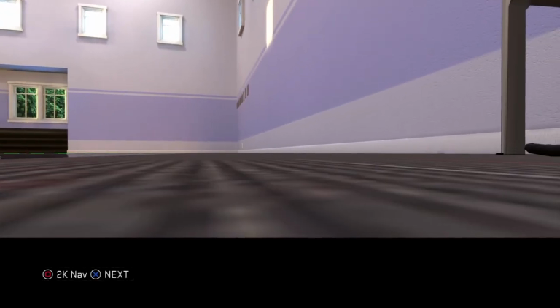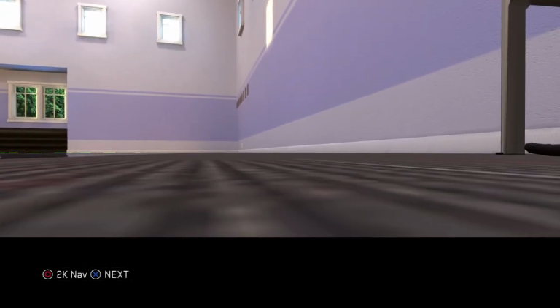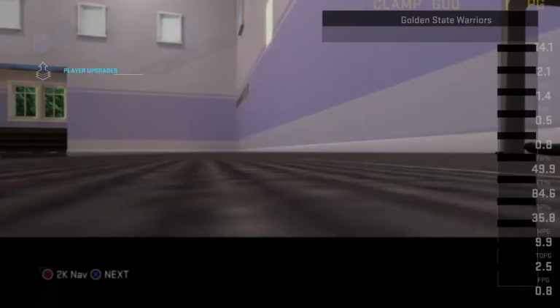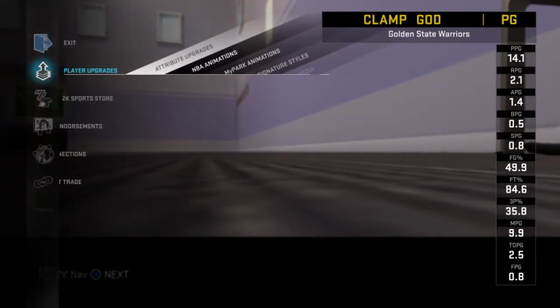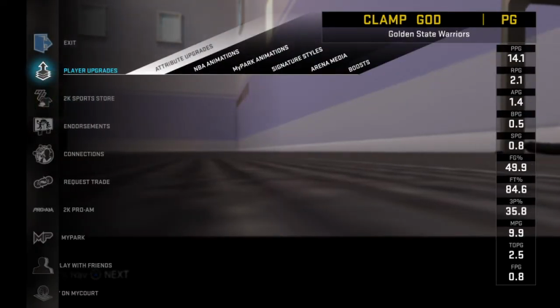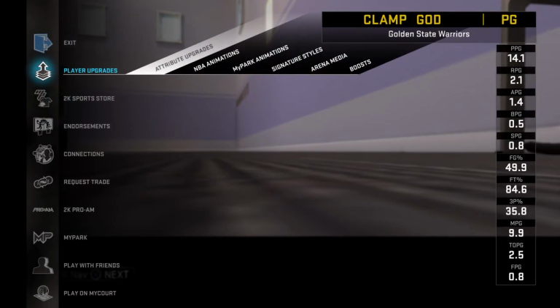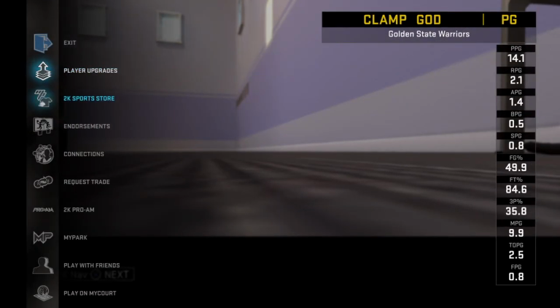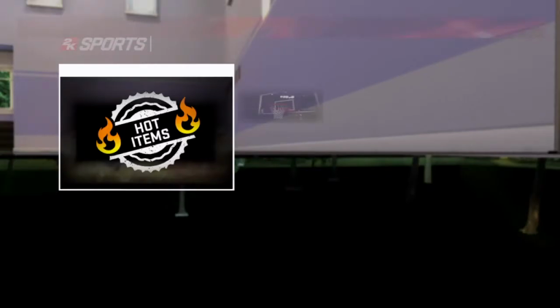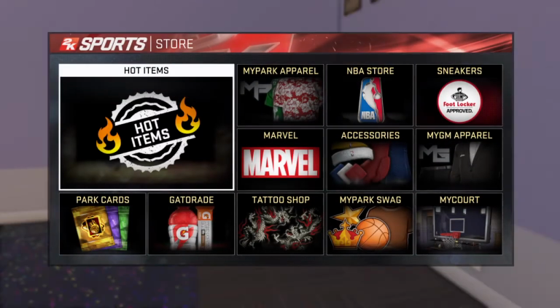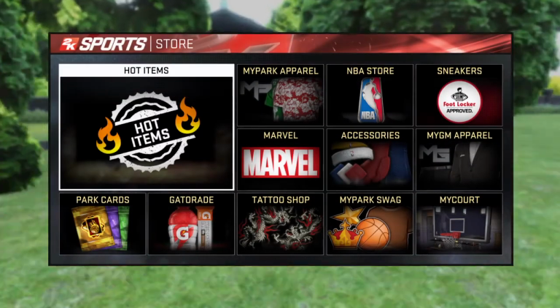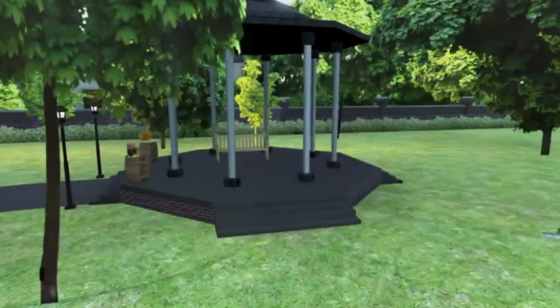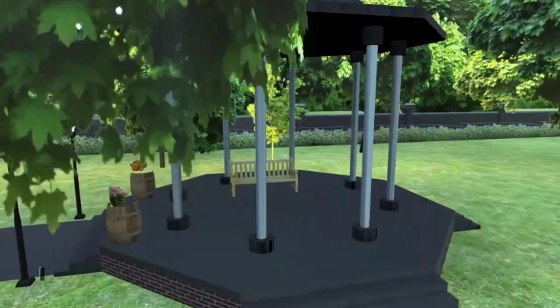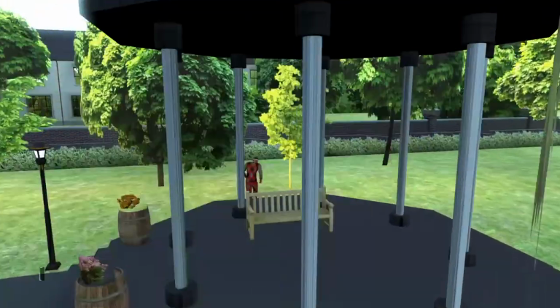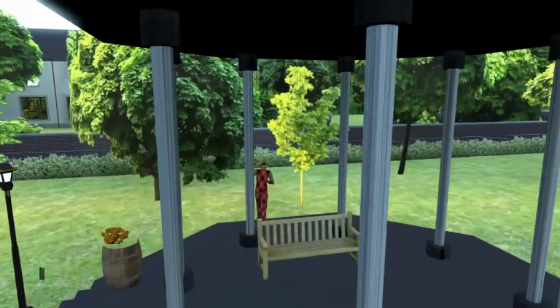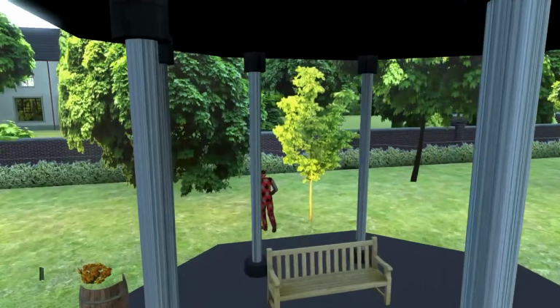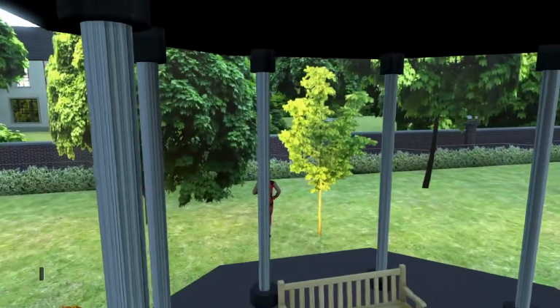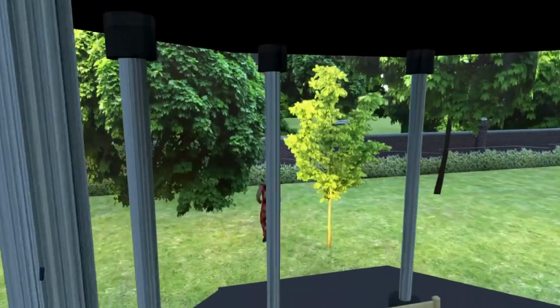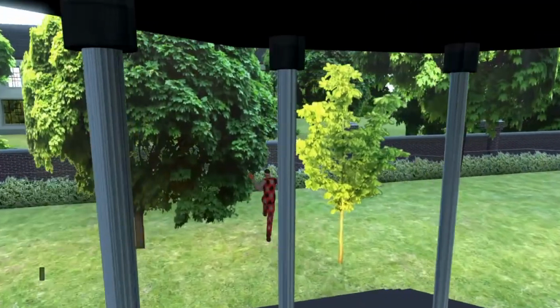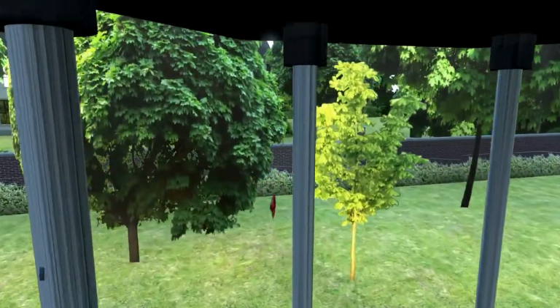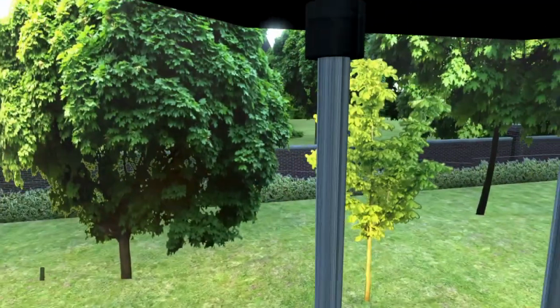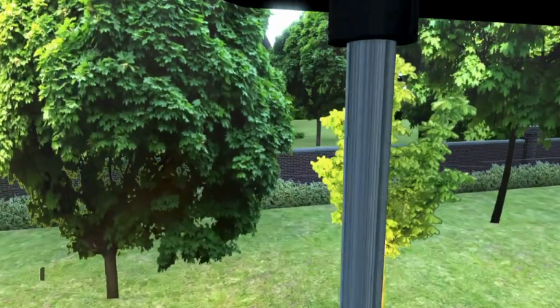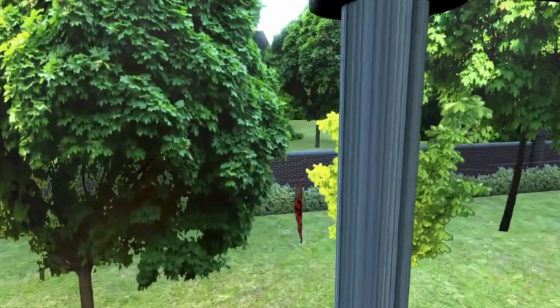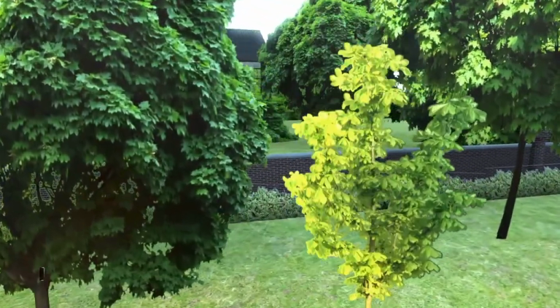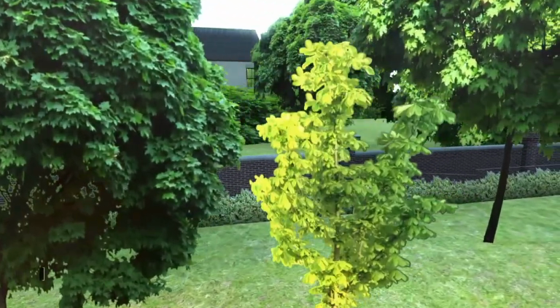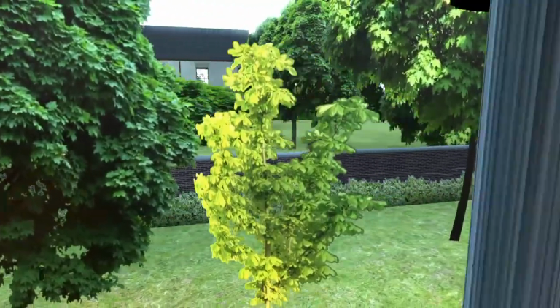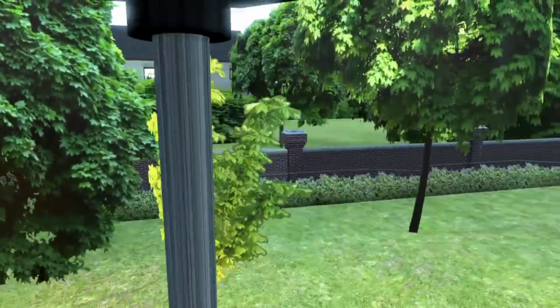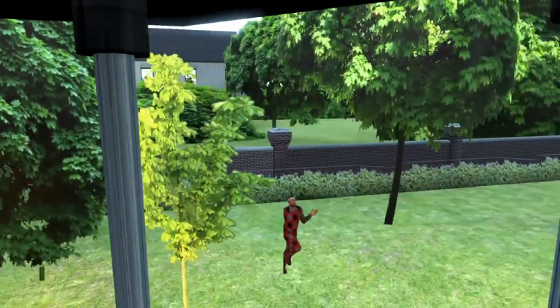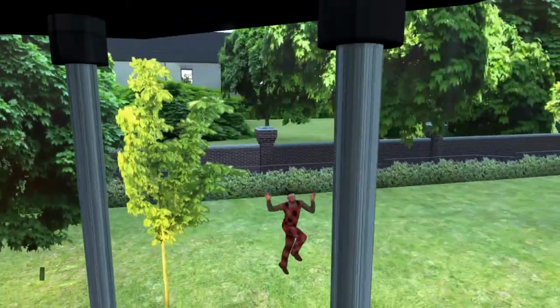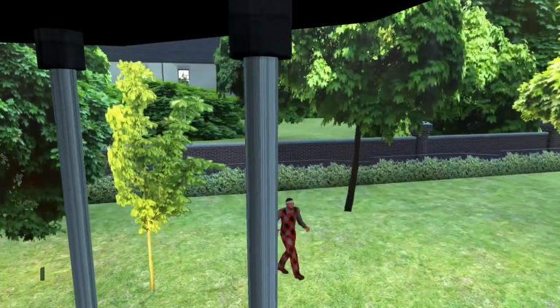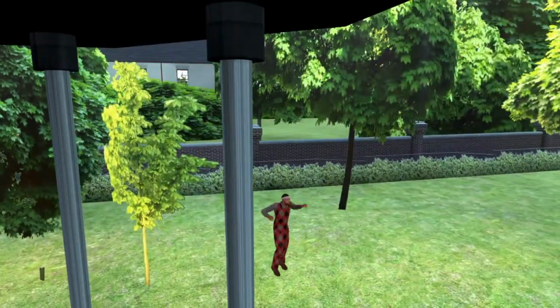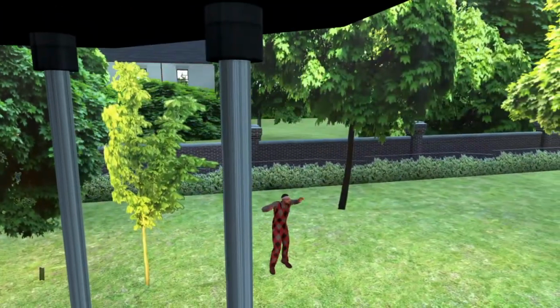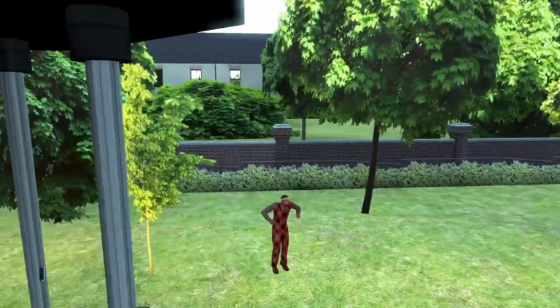That's how you do it, guys. Thank you guys for watching. Hope you guys enjoyed this video. MB Boyz signing out with a jumping jack.